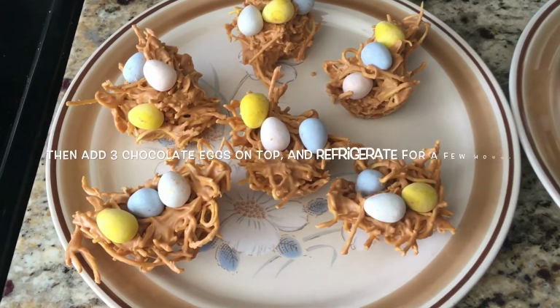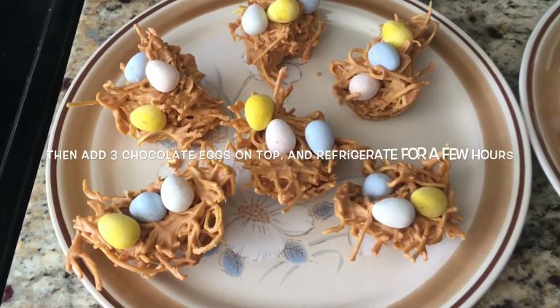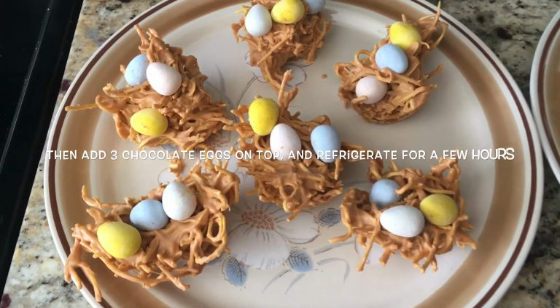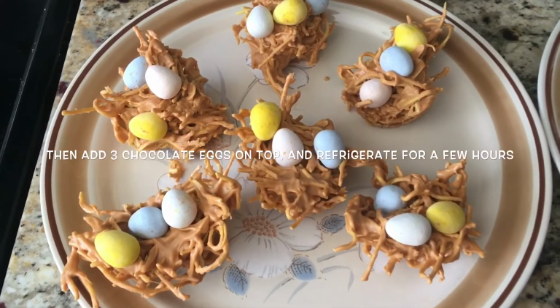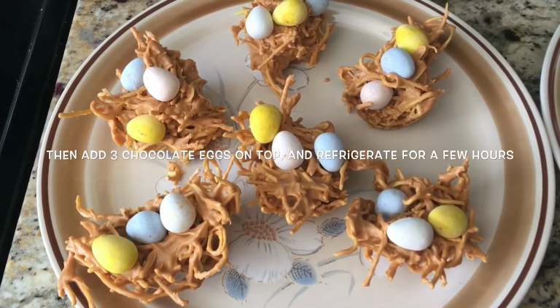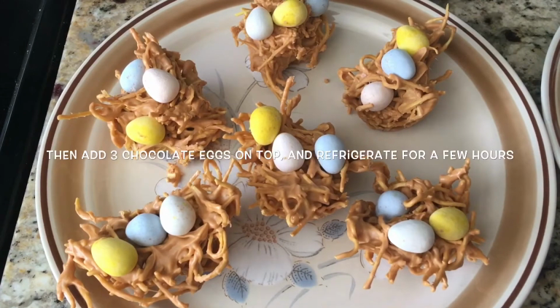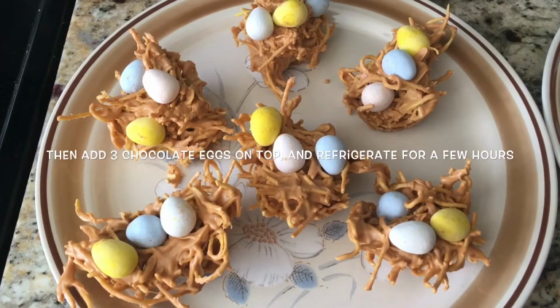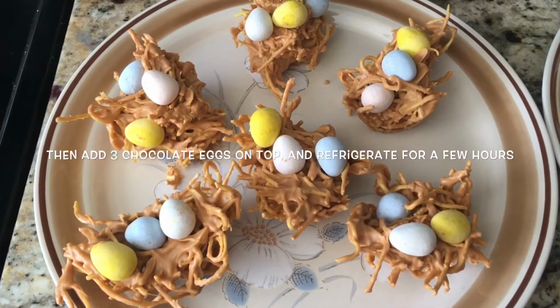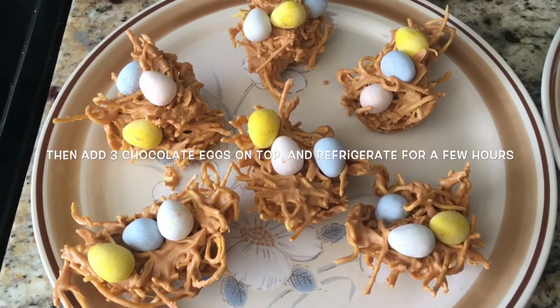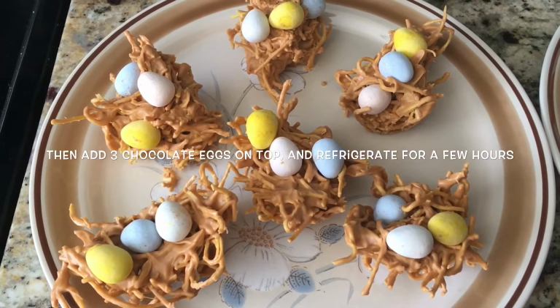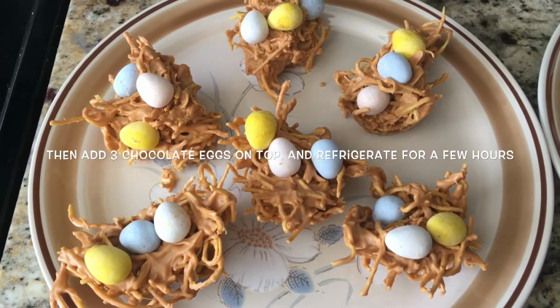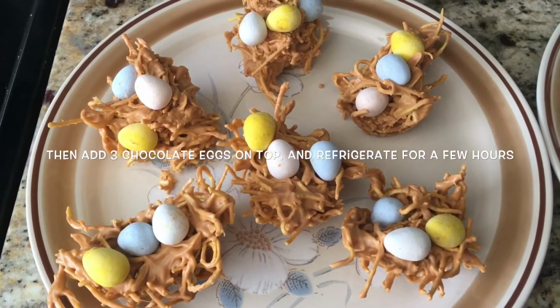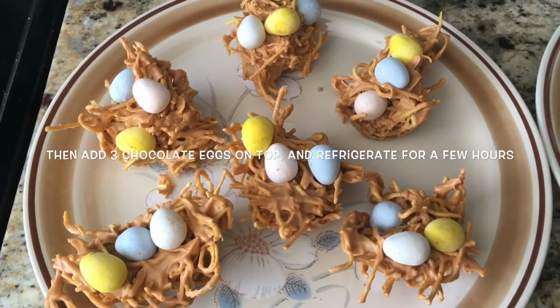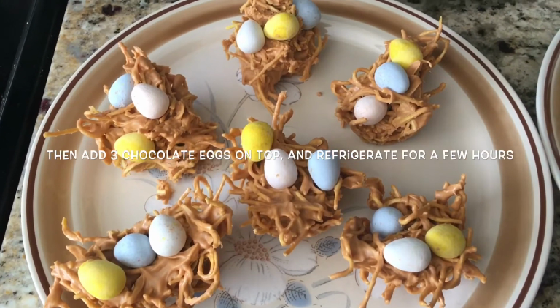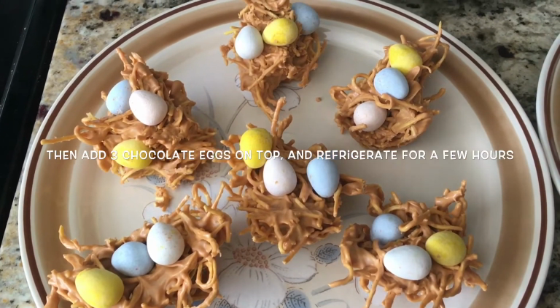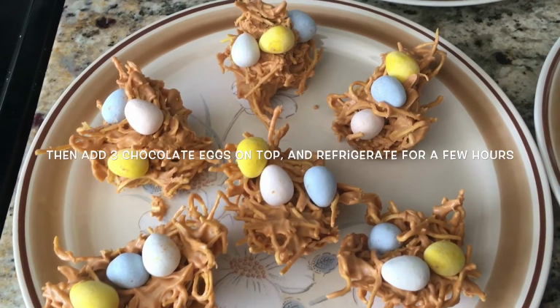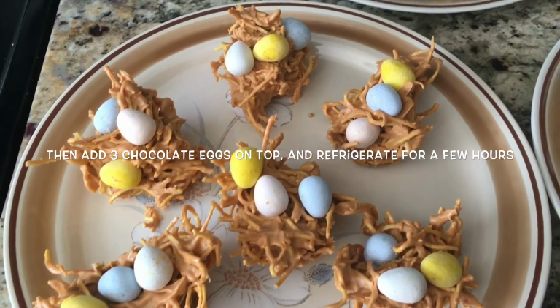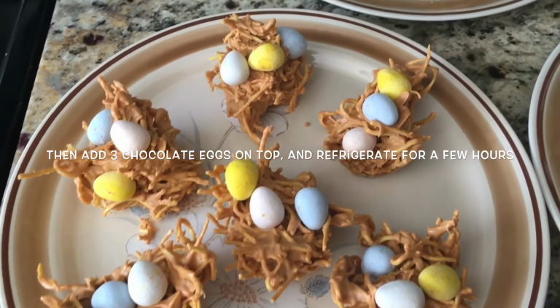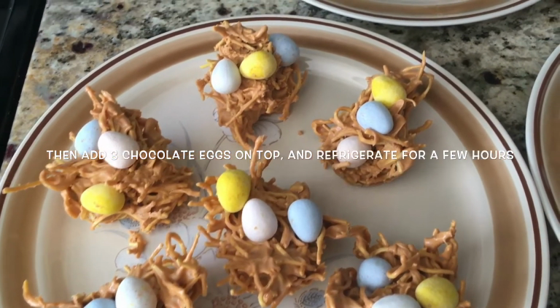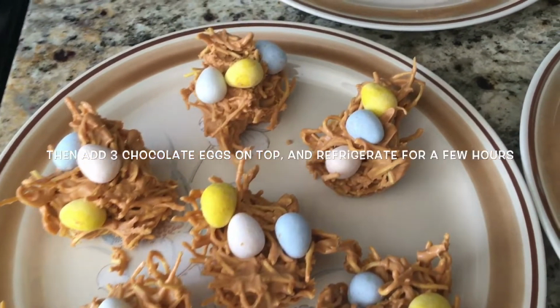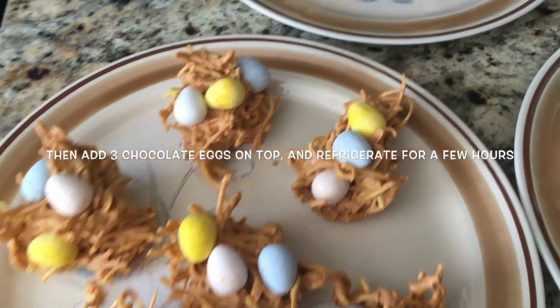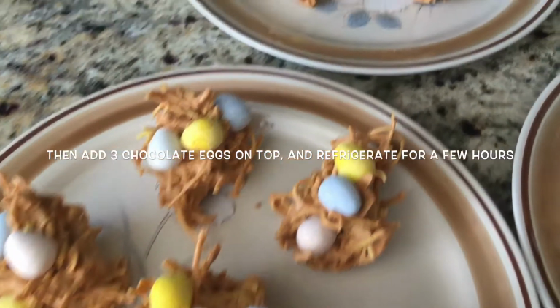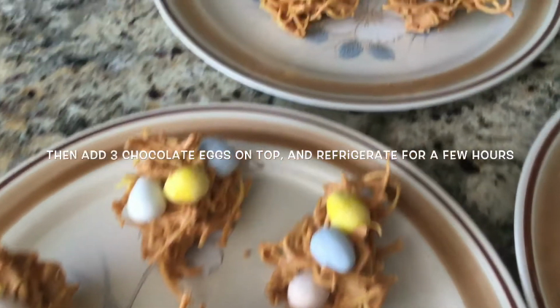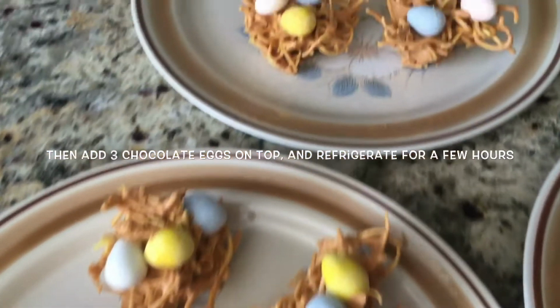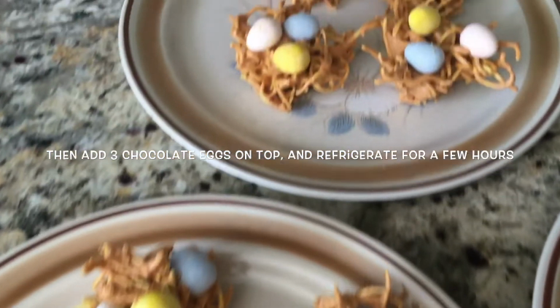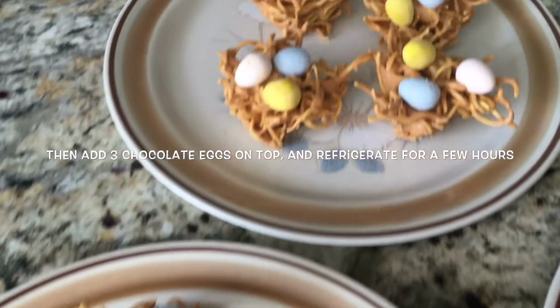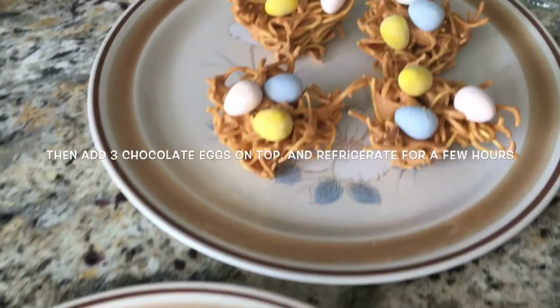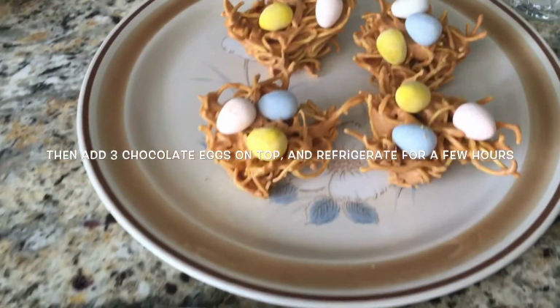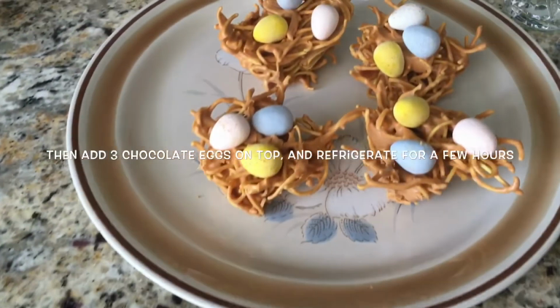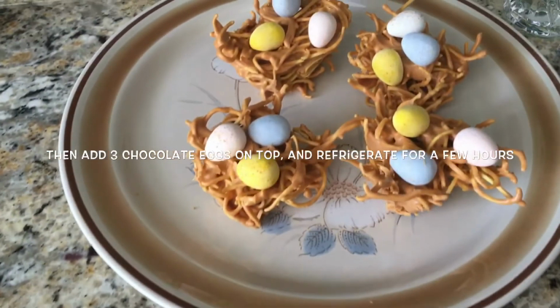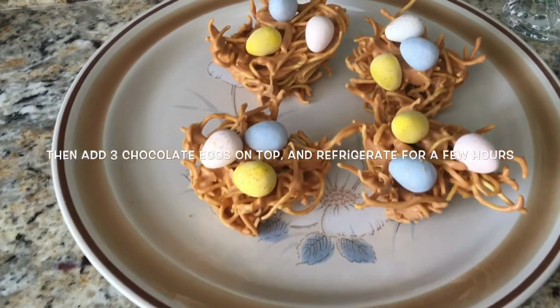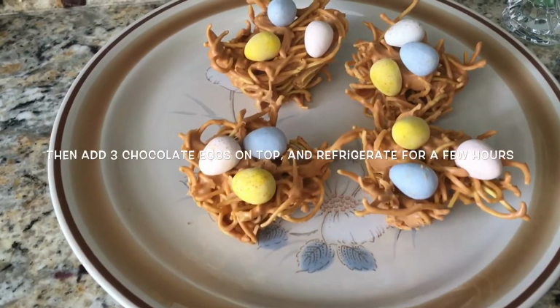Then add three or more chocolate eggs on top to garnish, and then let it refrigerate for a few hours.